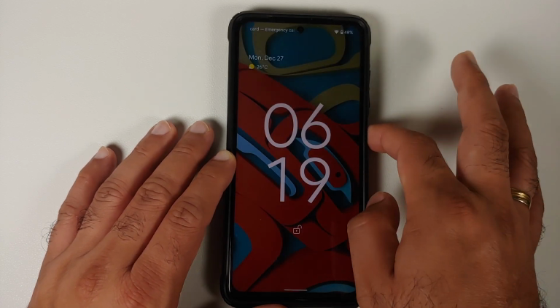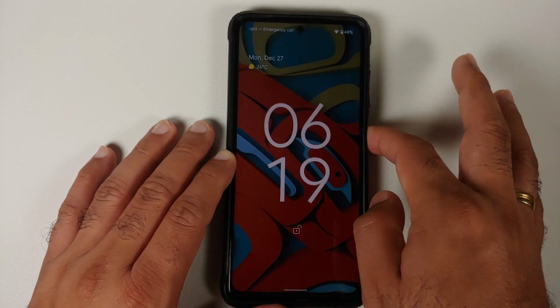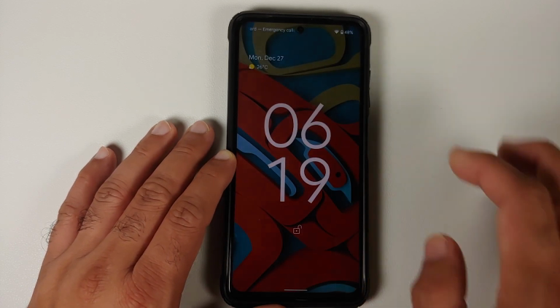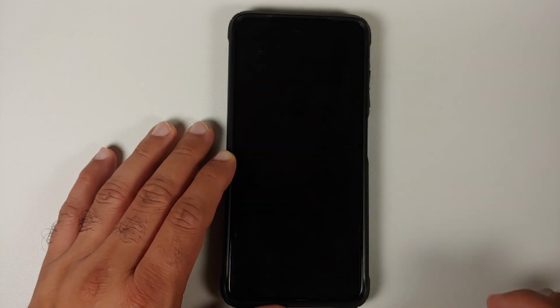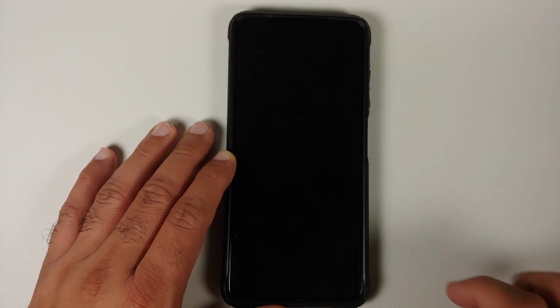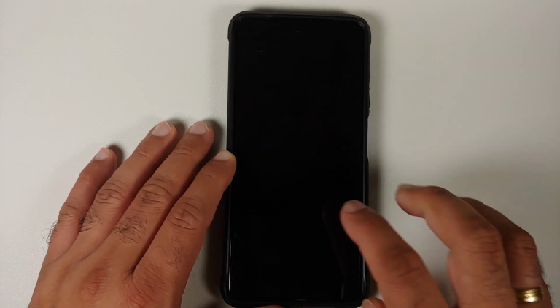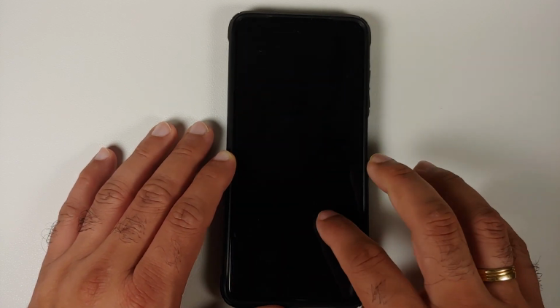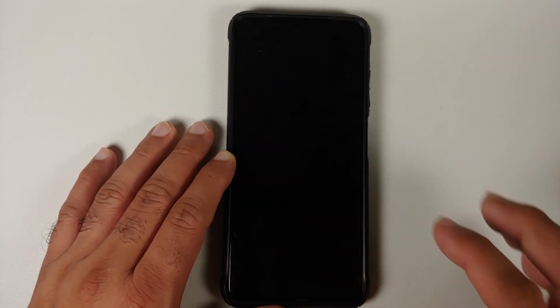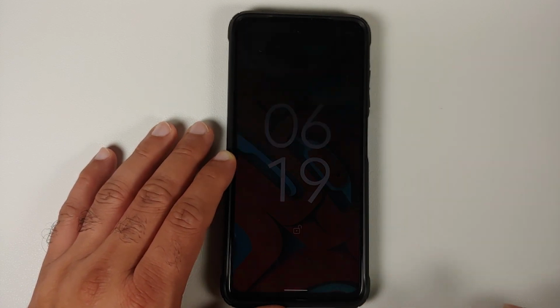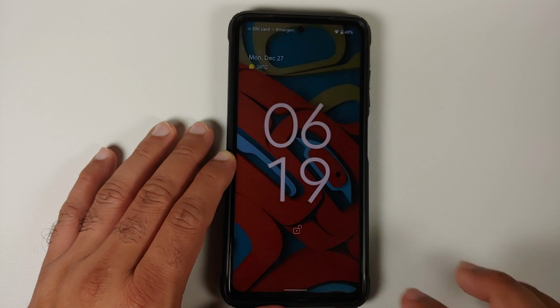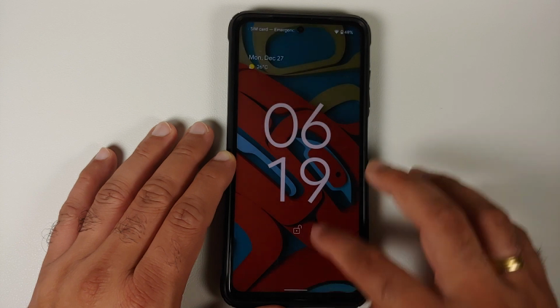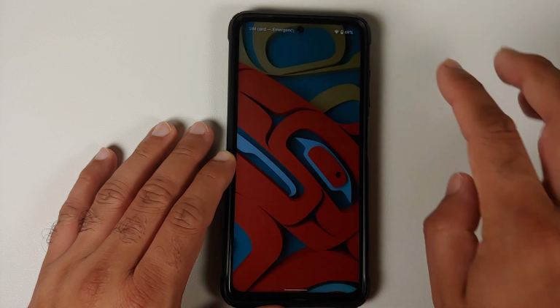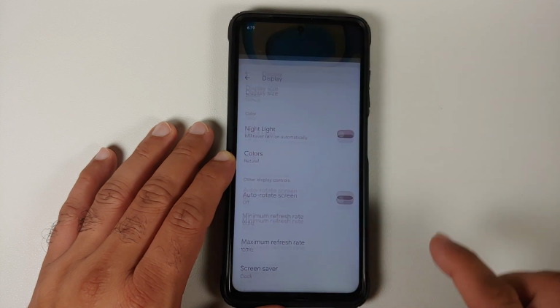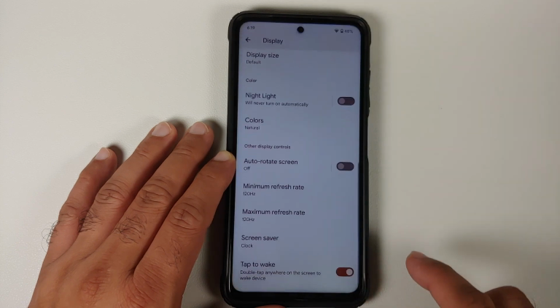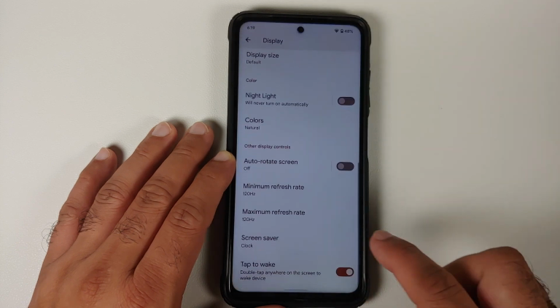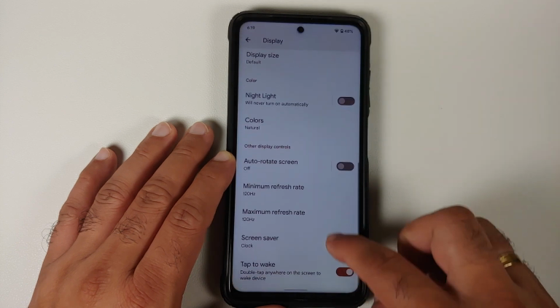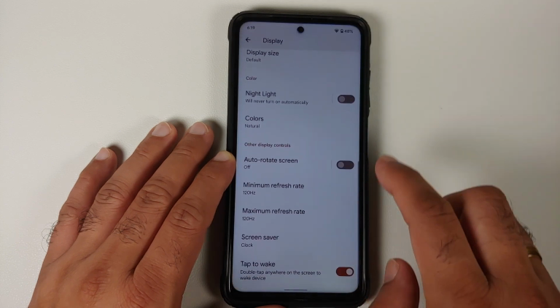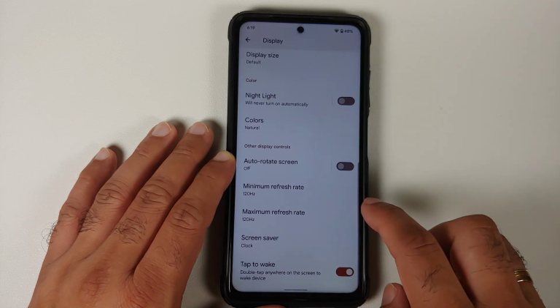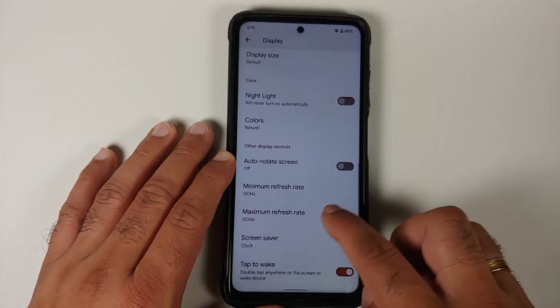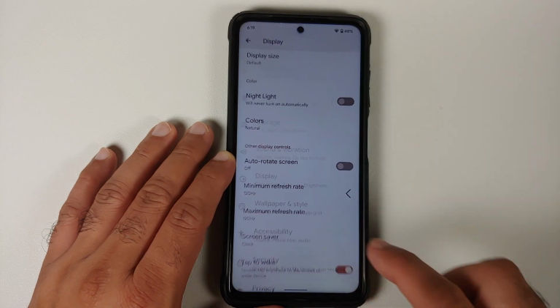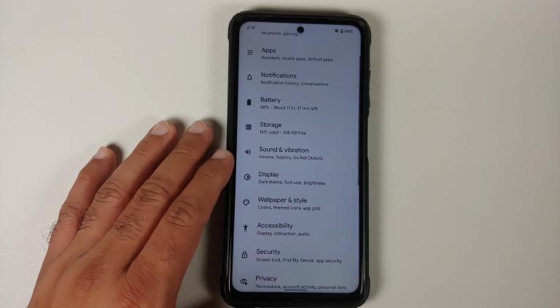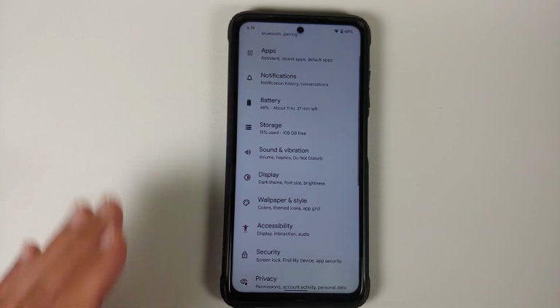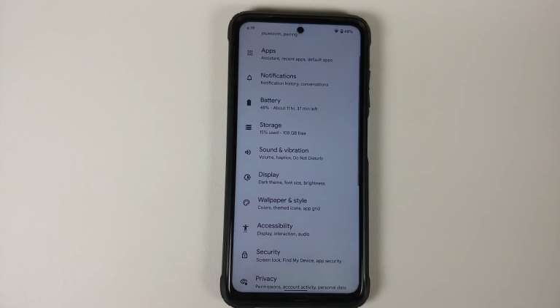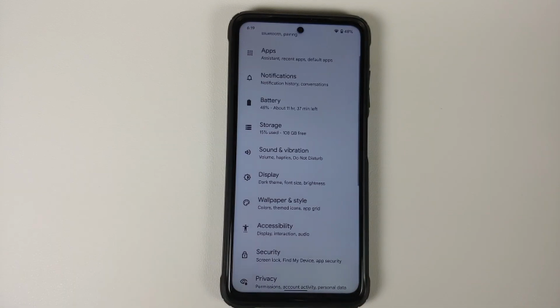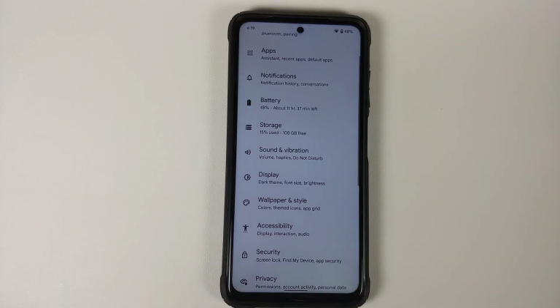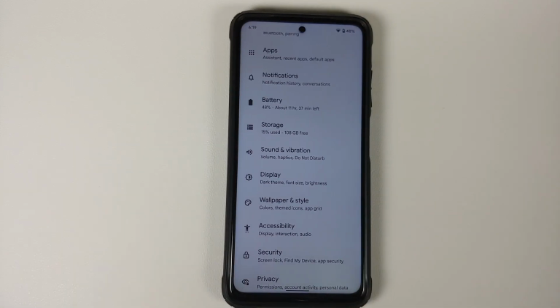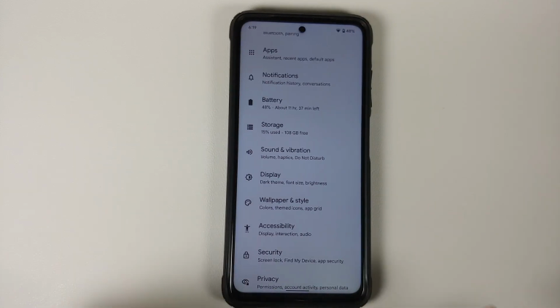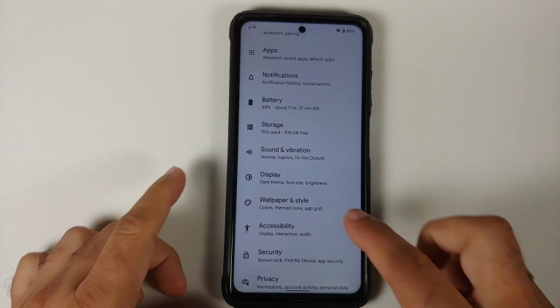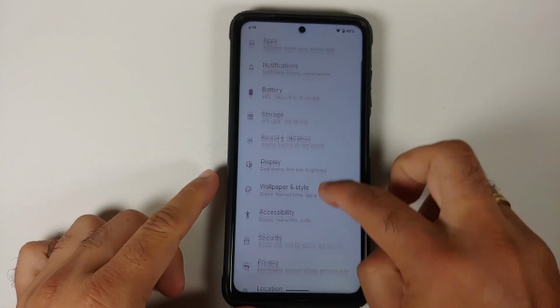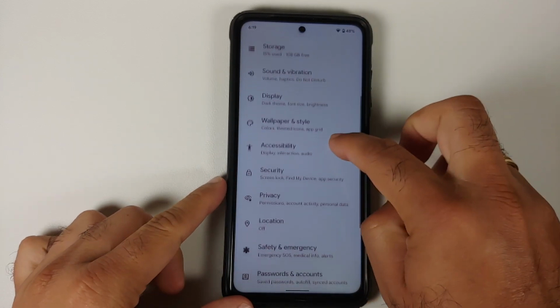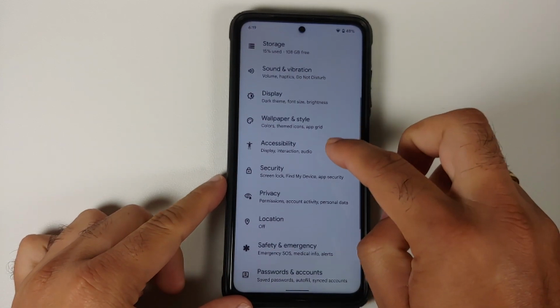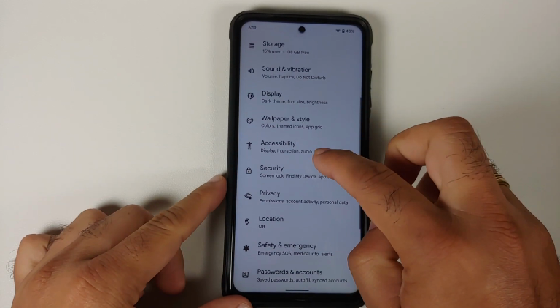You also have double tap to wake — let's give that a try. Double tap to wake is working without any issues on this specific build.